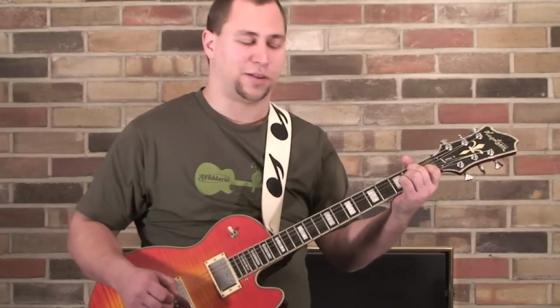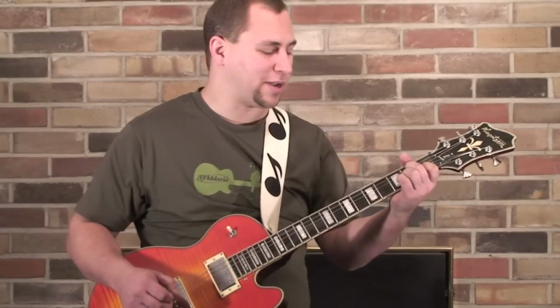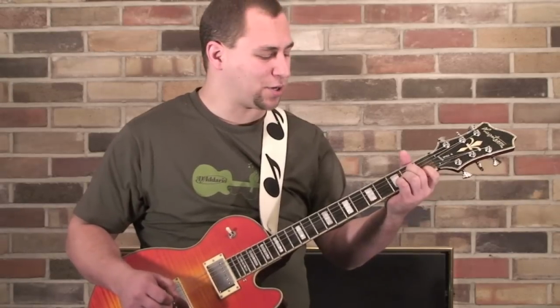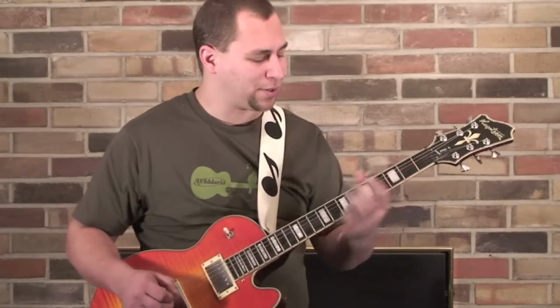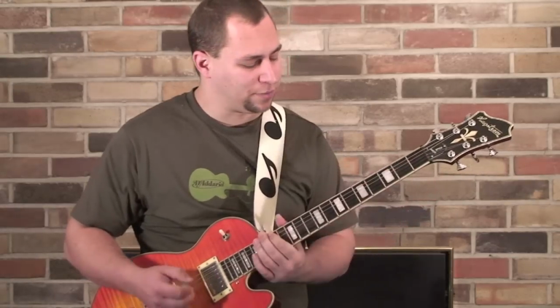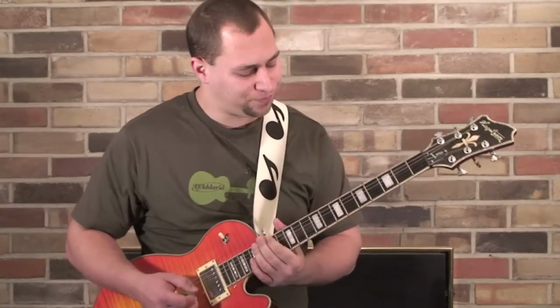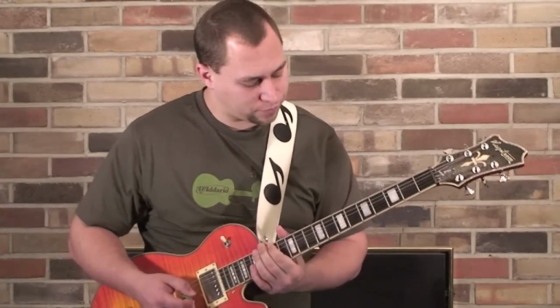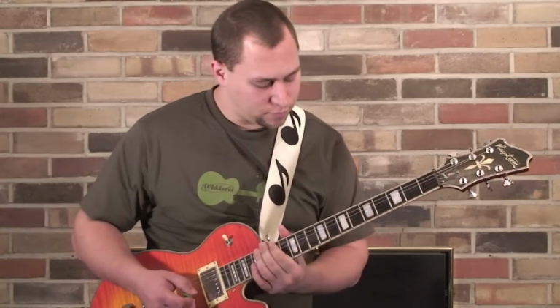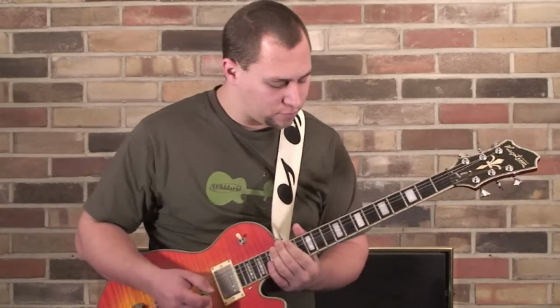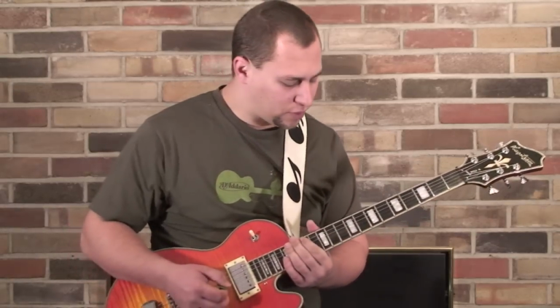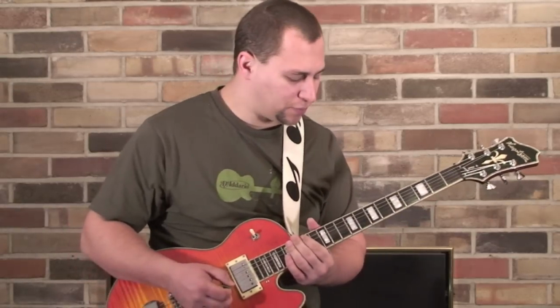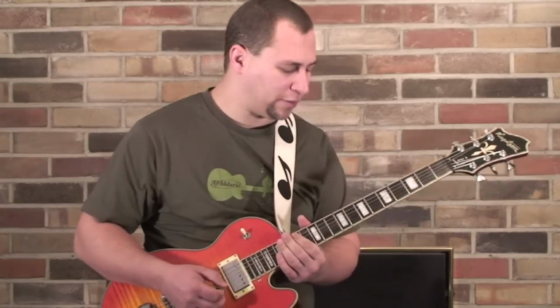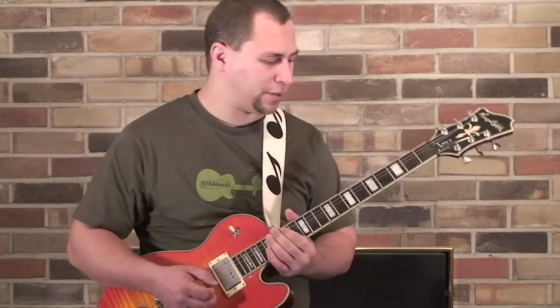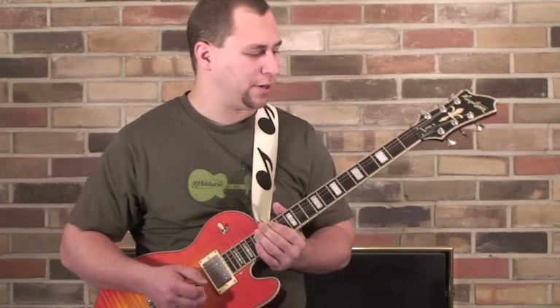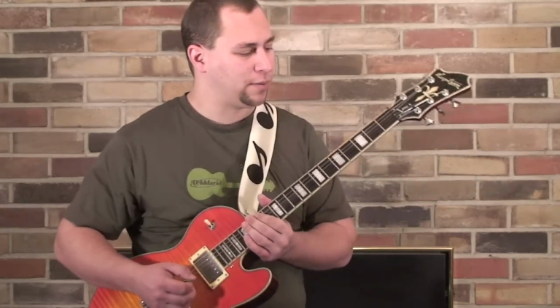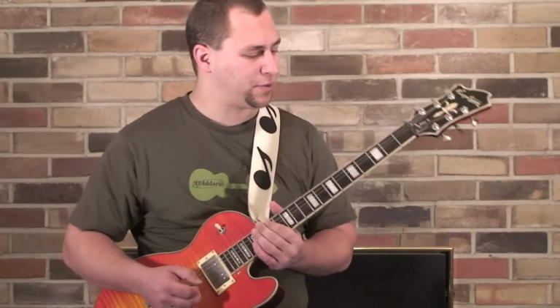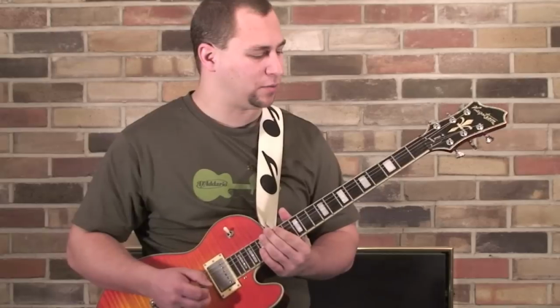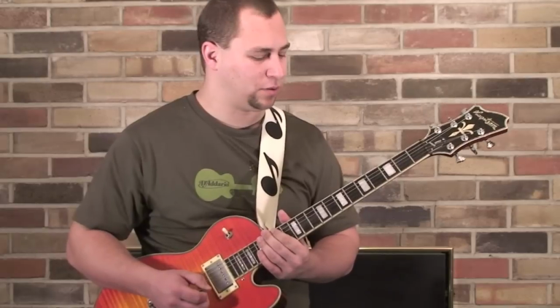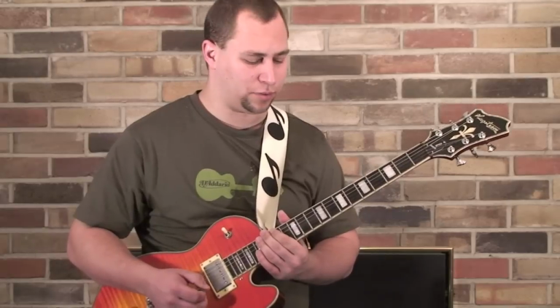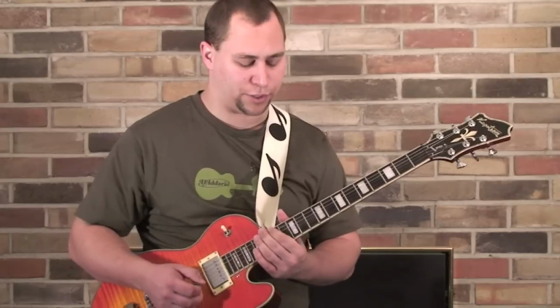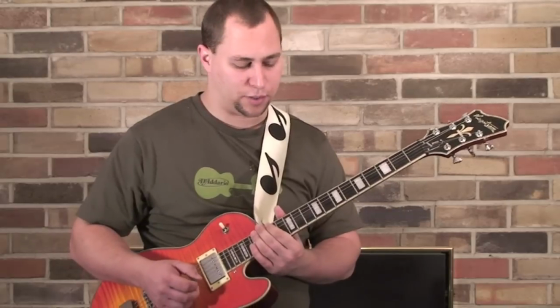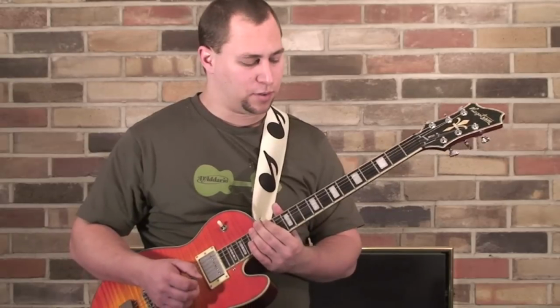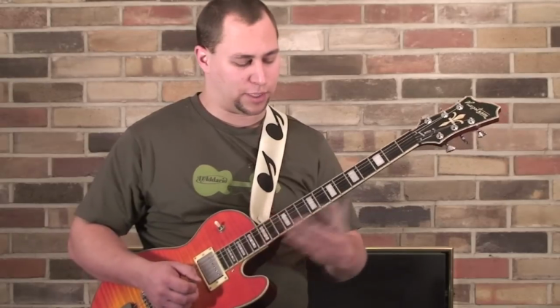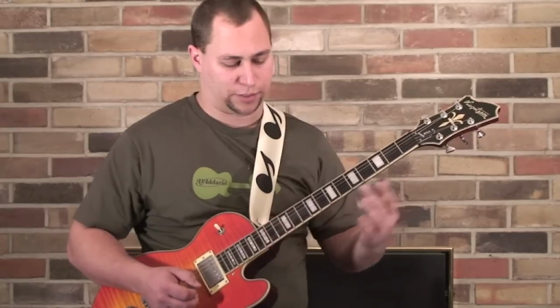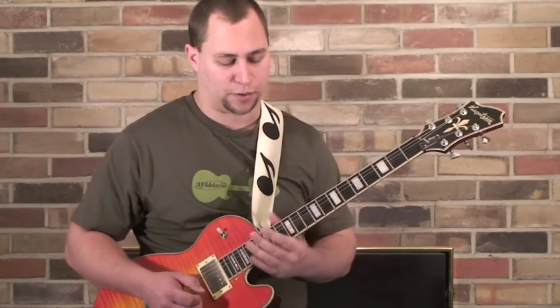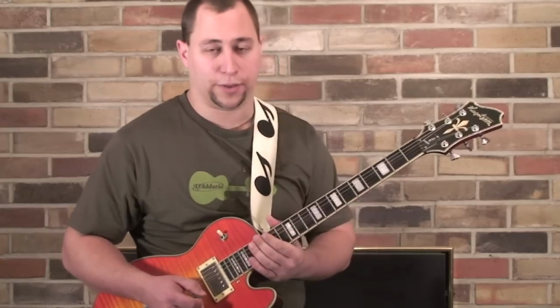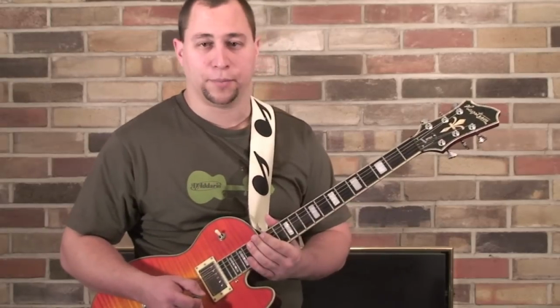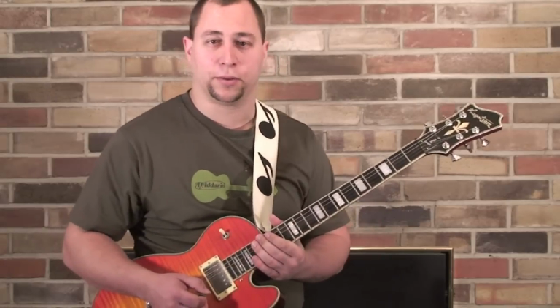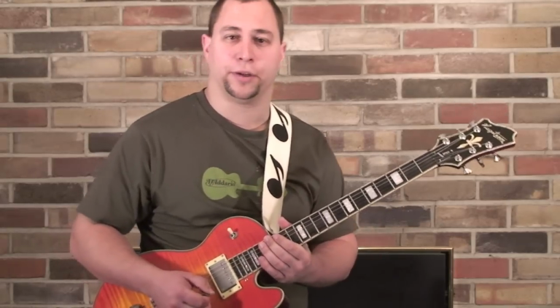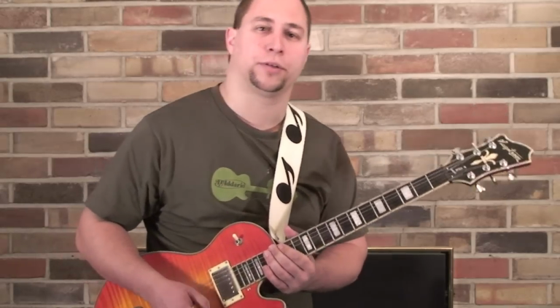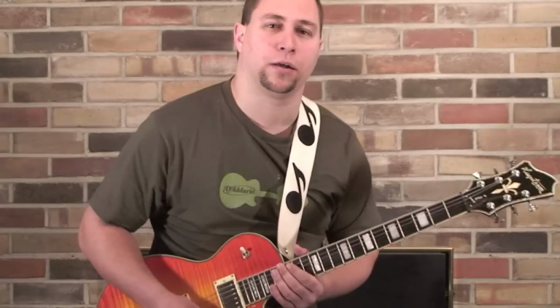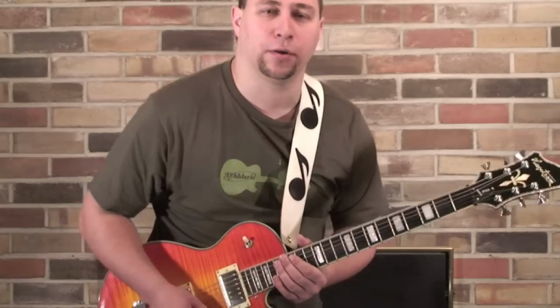Hey guys, Jonathan here. I was playing around the other day and came up with a cool little progression. It's actually longer than that — maybe I'll turn it into a song, who knows.